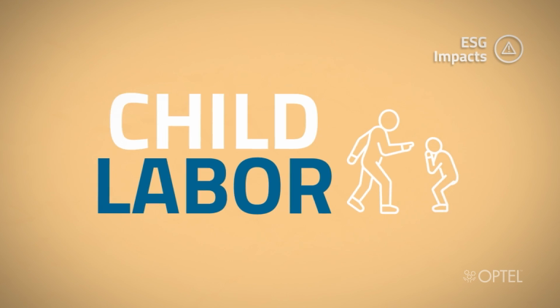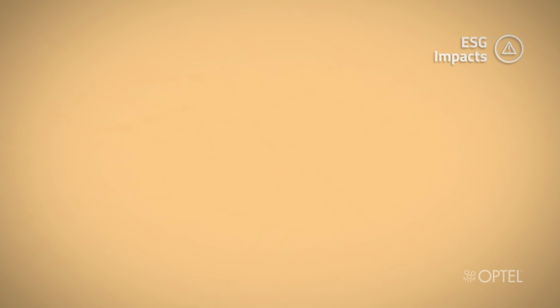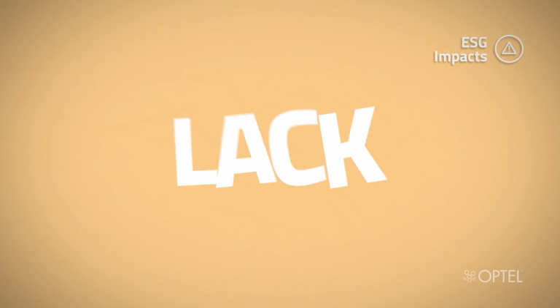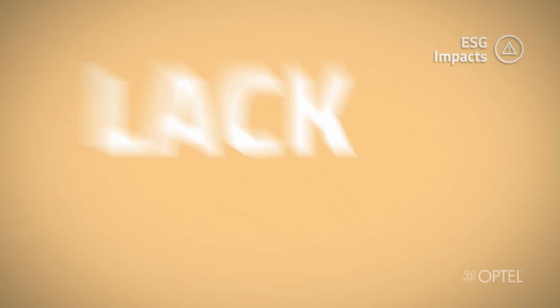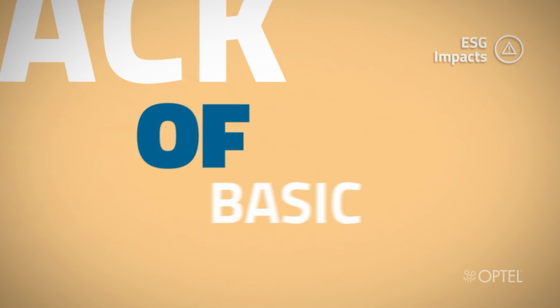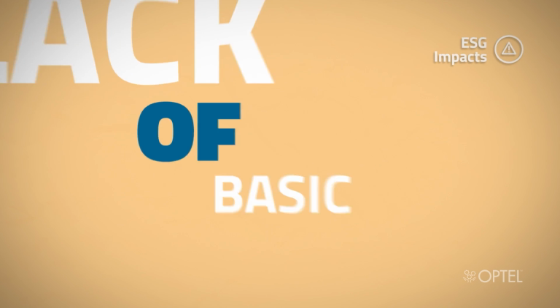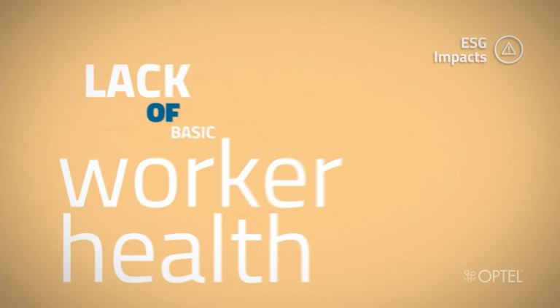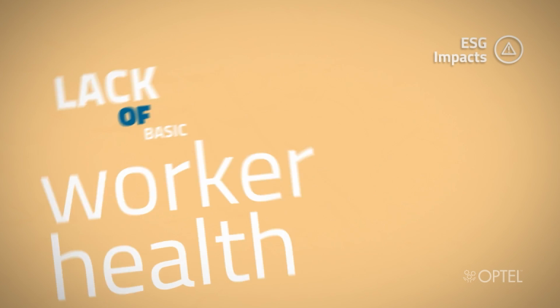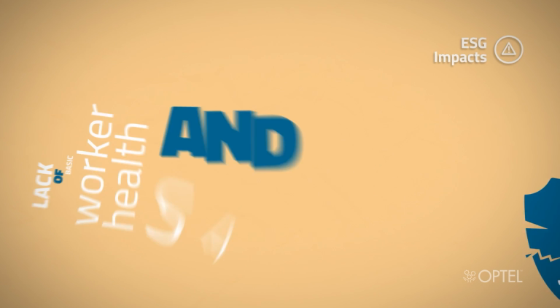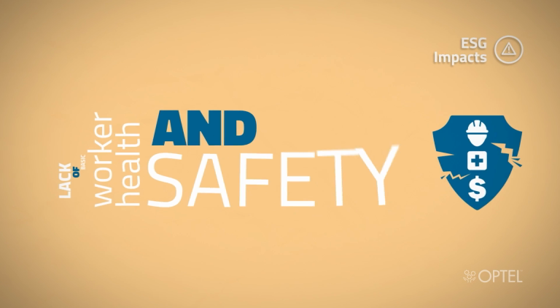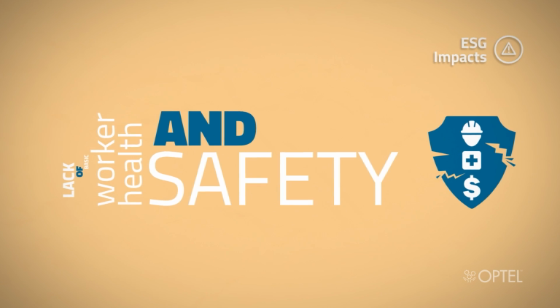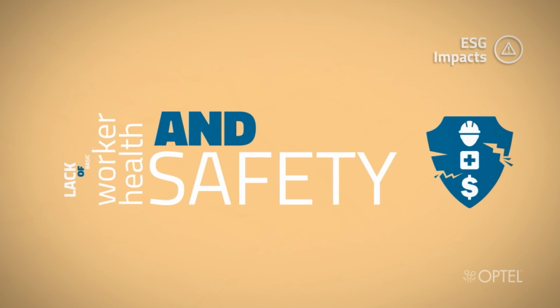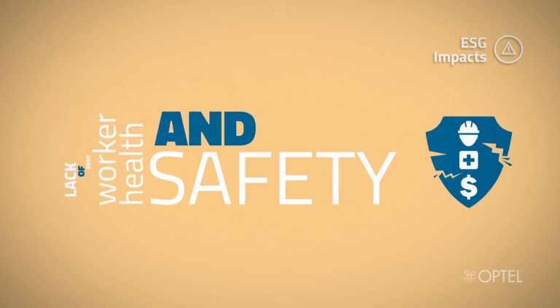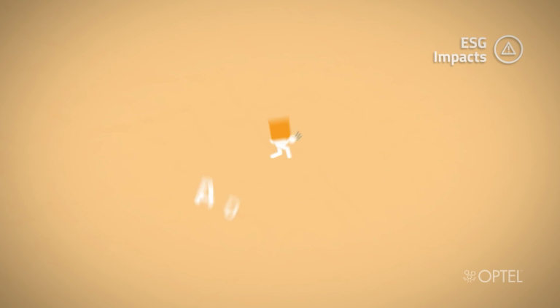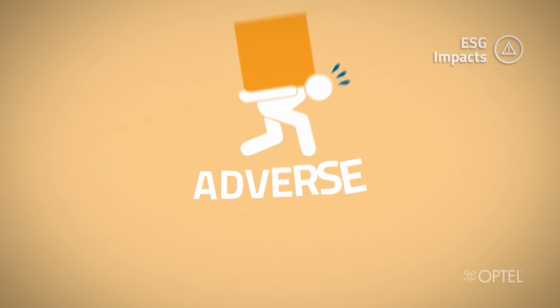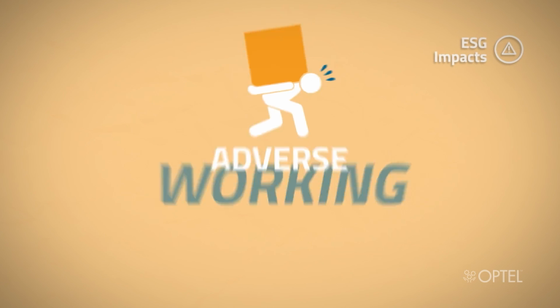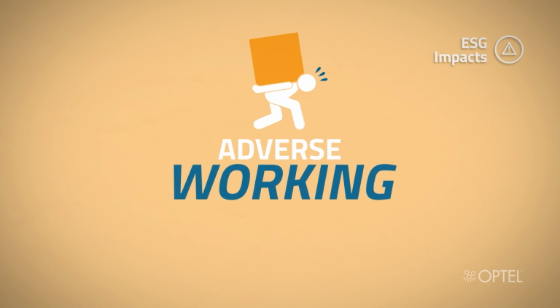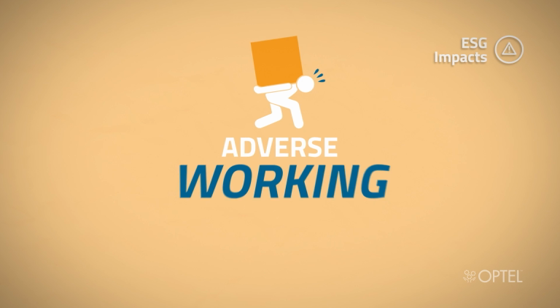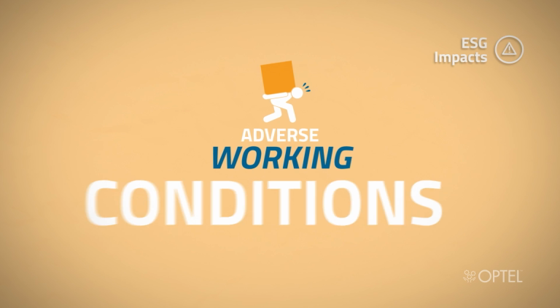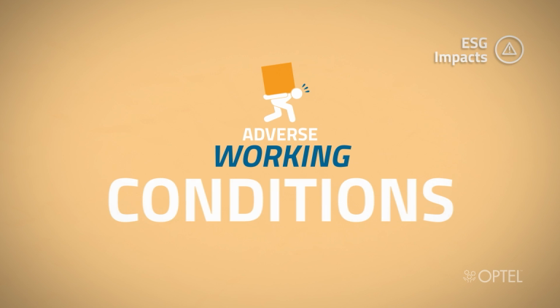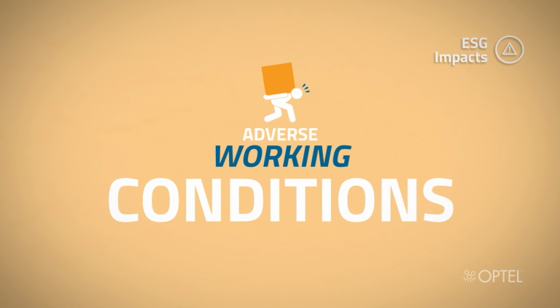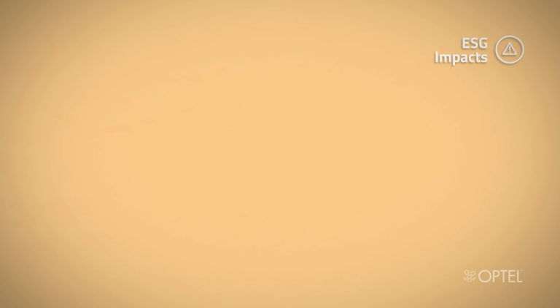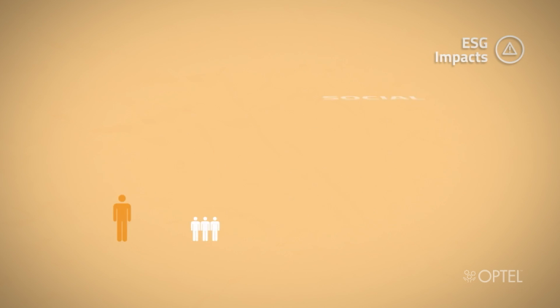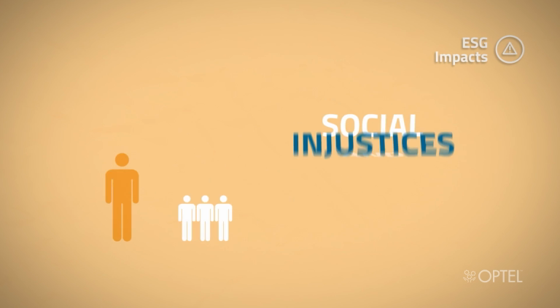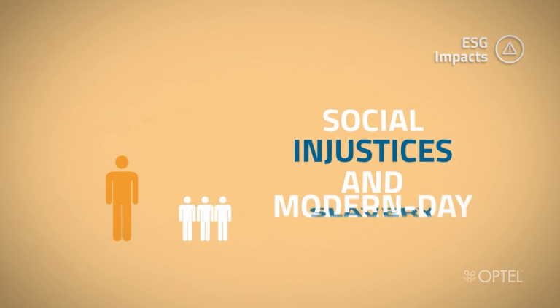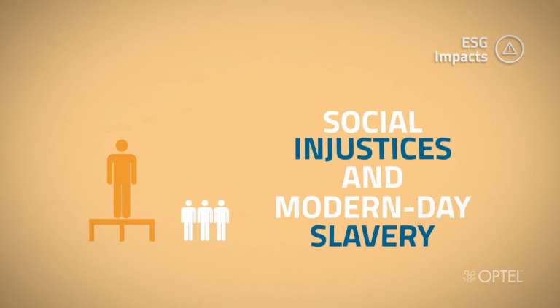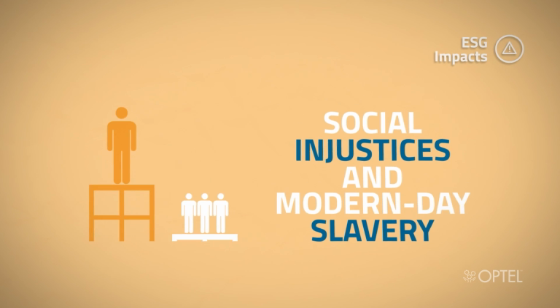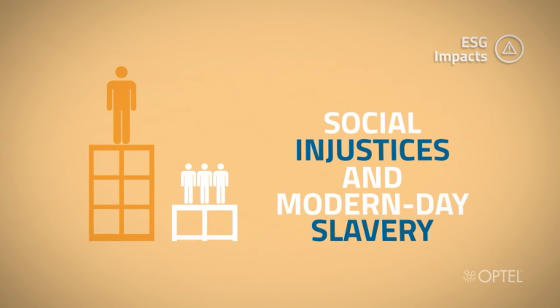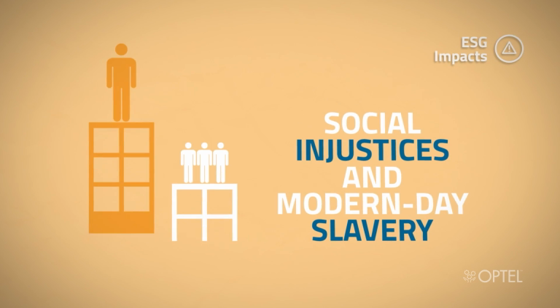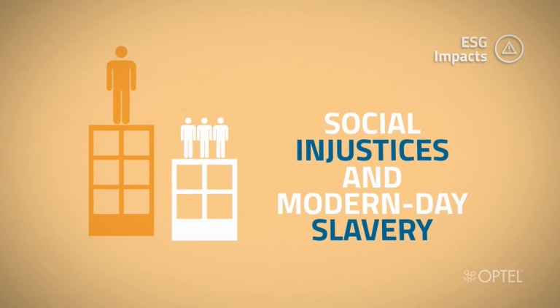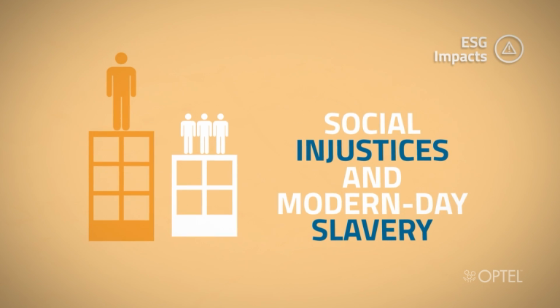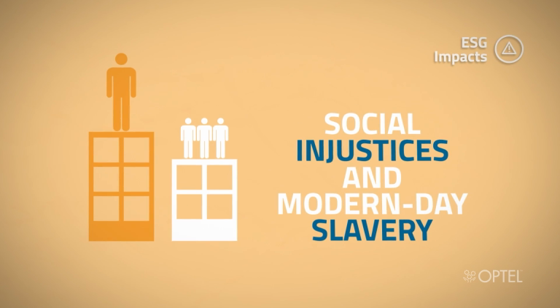Human rights abuses such as child labour, lack of basic worker health and safety, adverse working conditions, social injustices and modern day slavery.